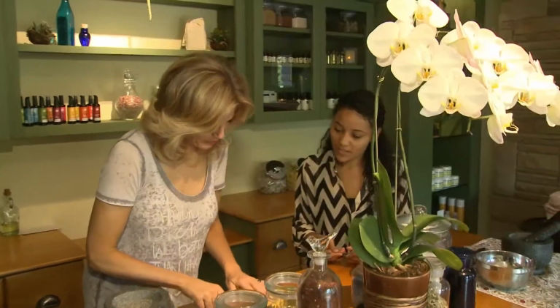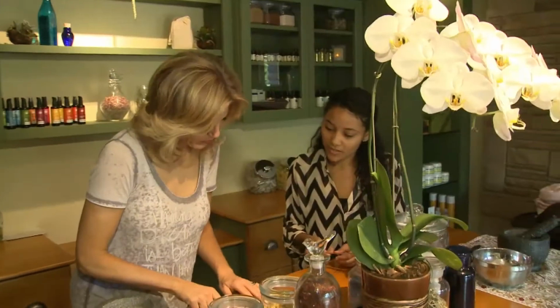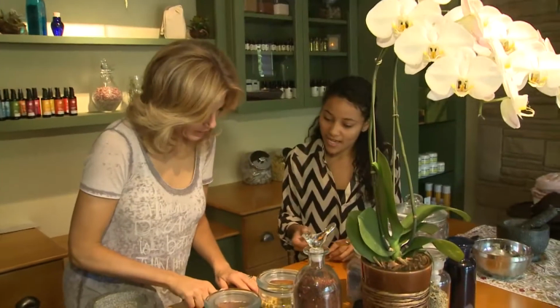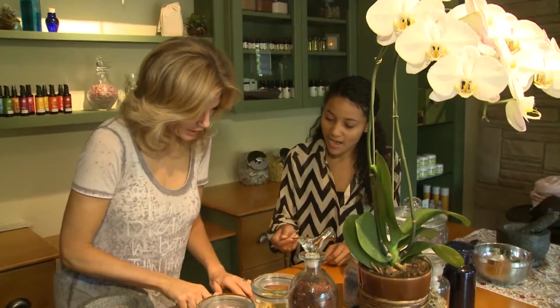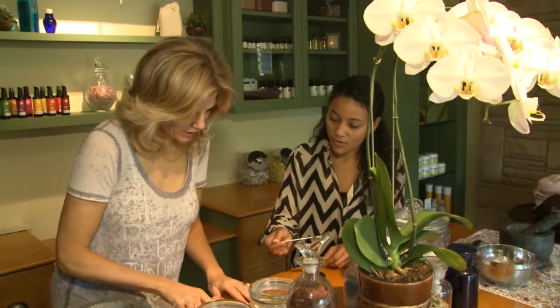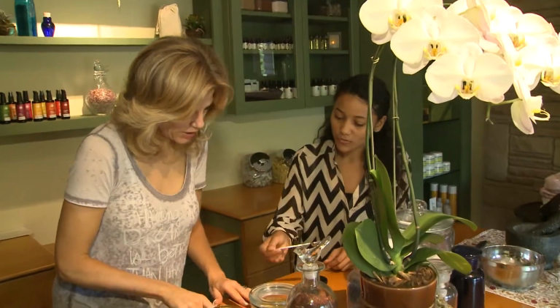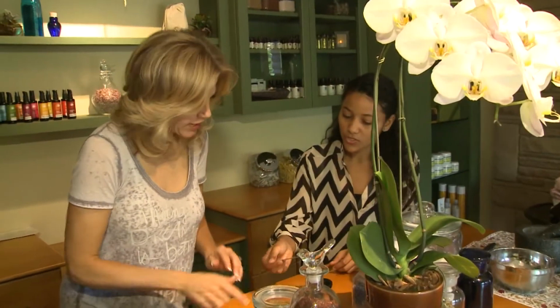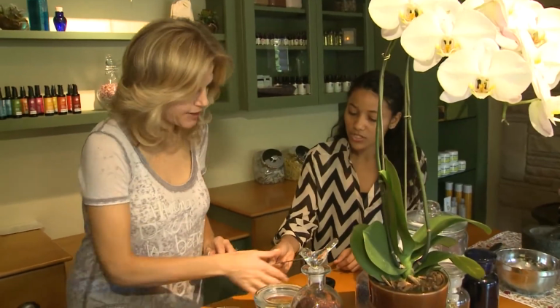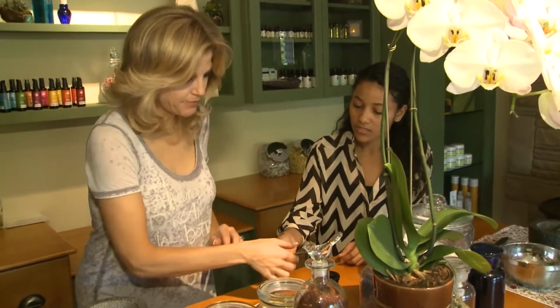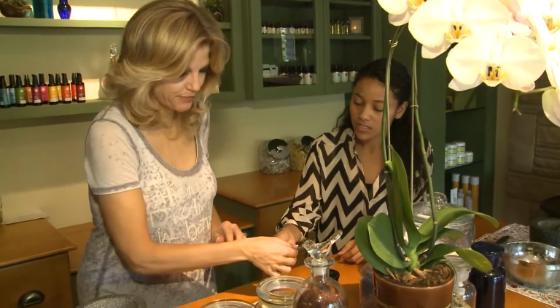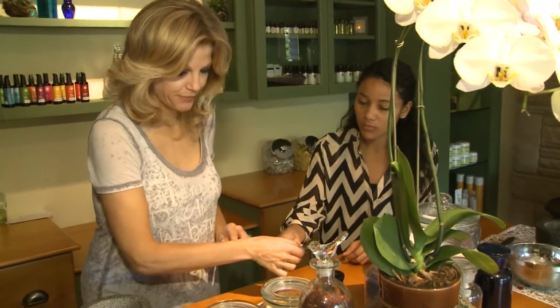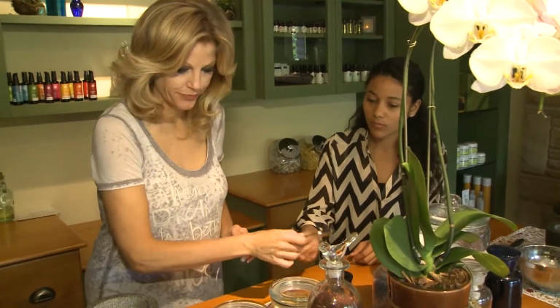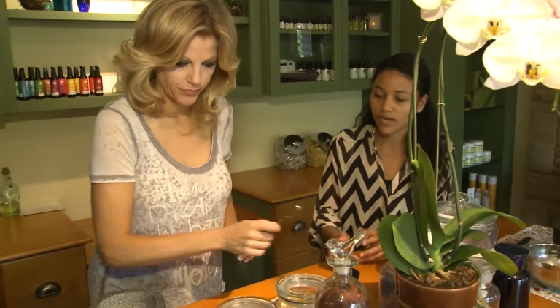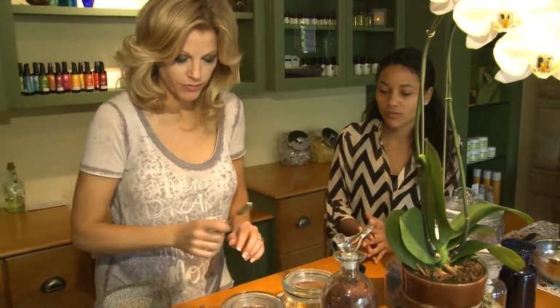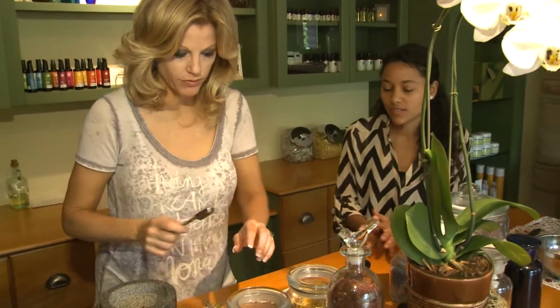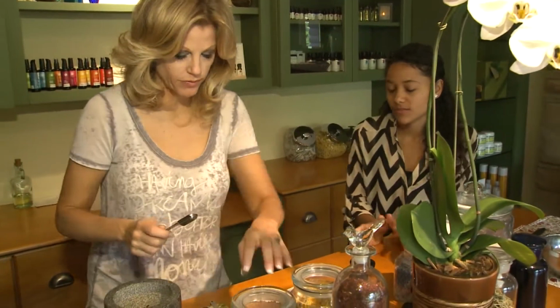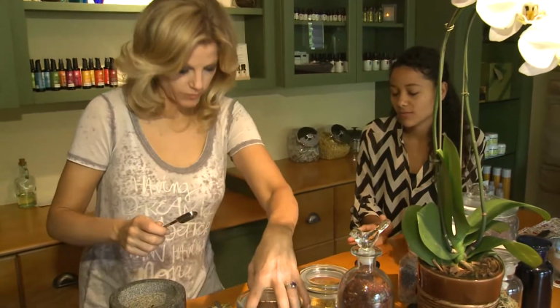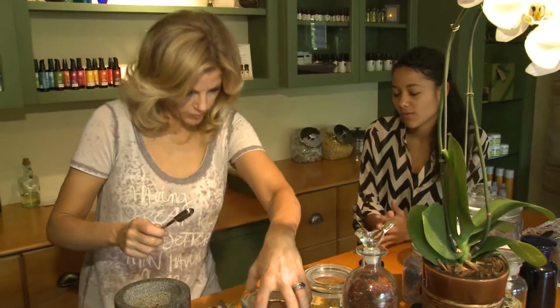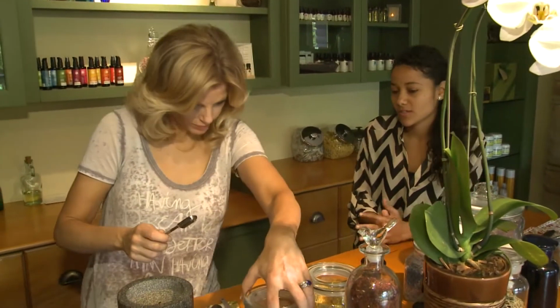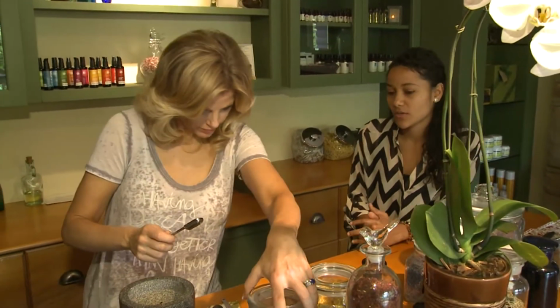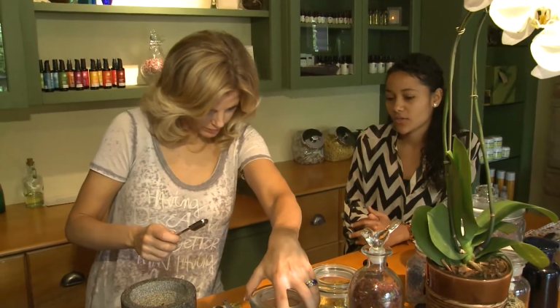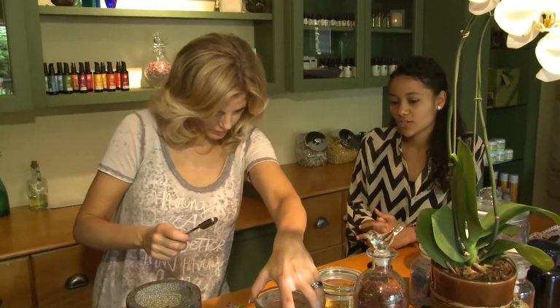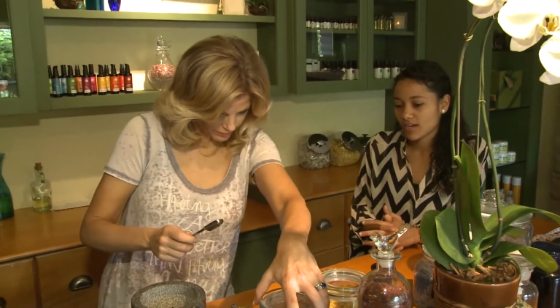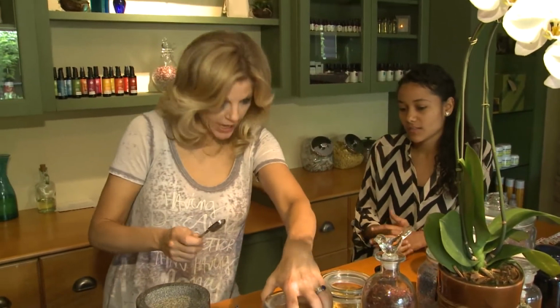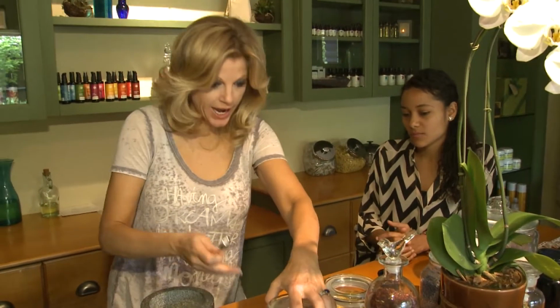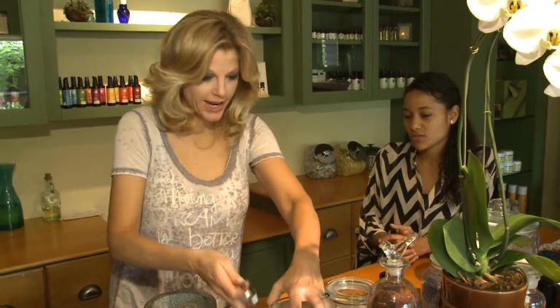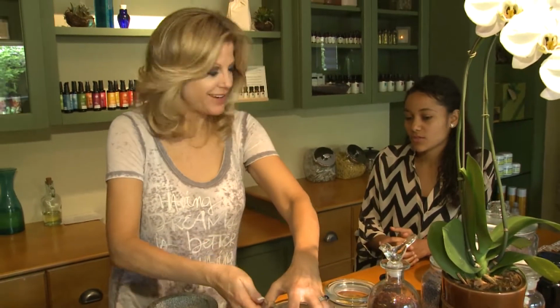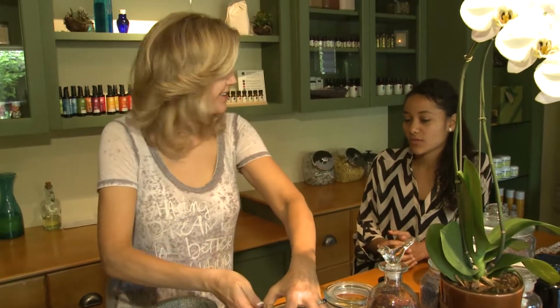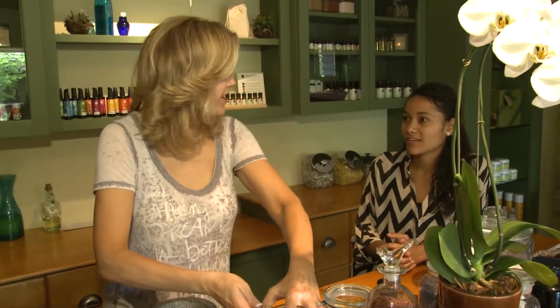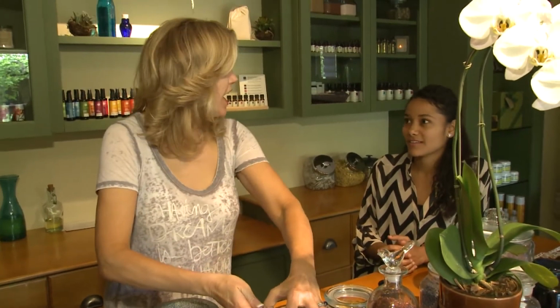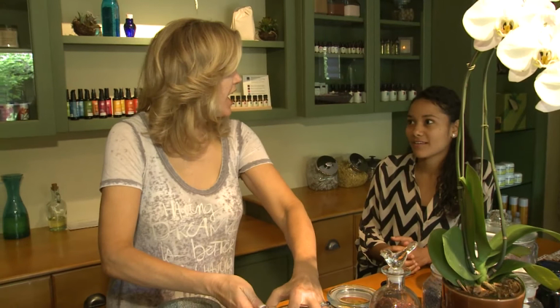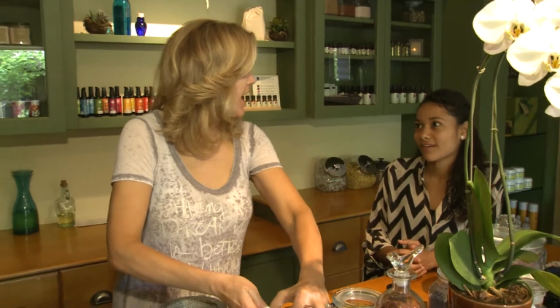Then cacao — which is just a teaspoon. But I always, always encourage adding as much as you like of this cacao.